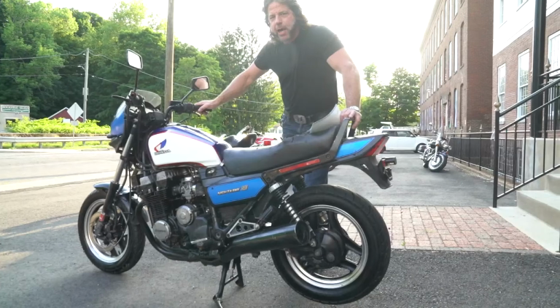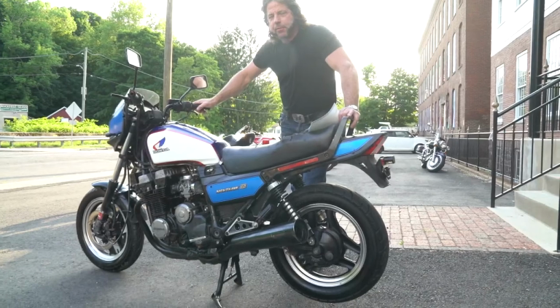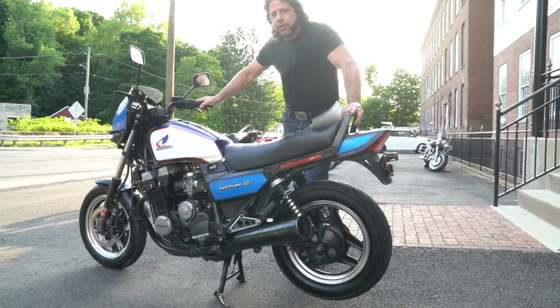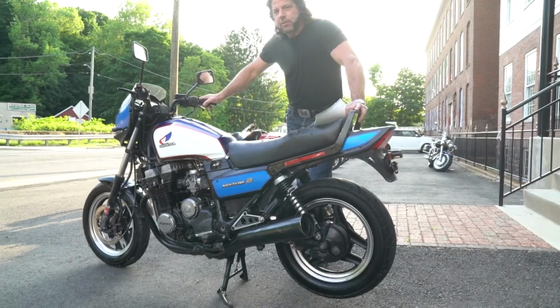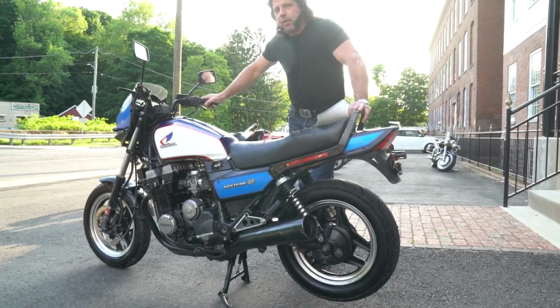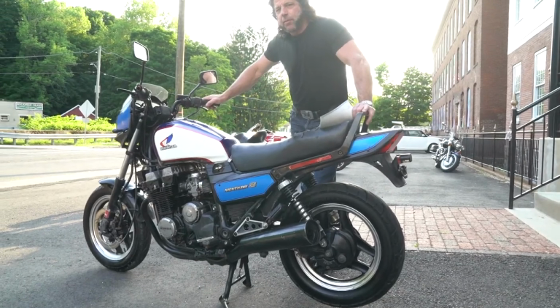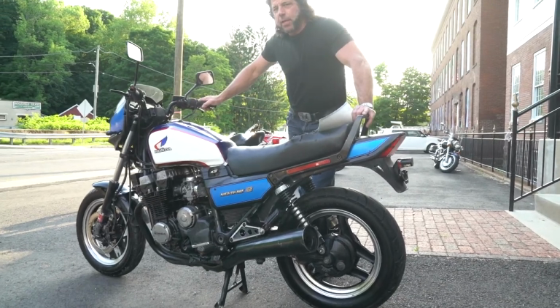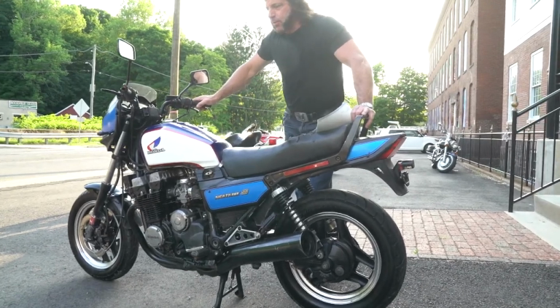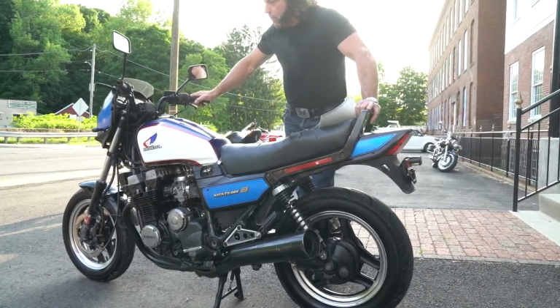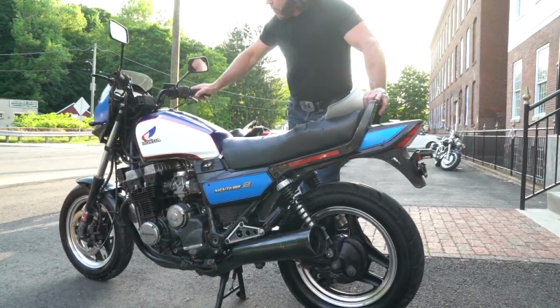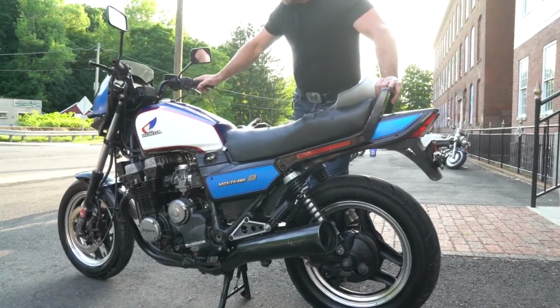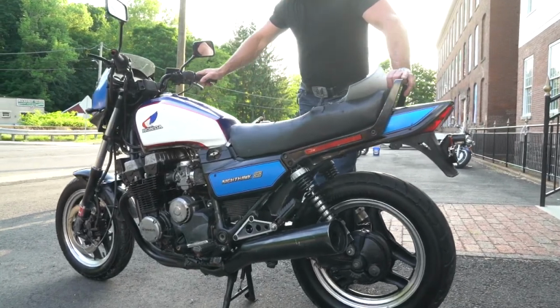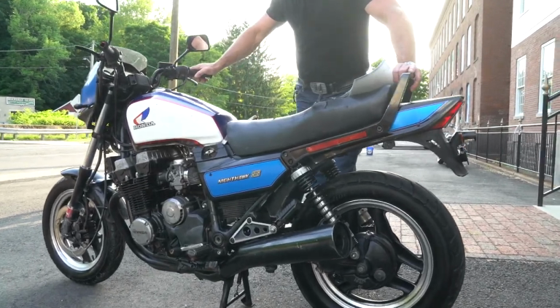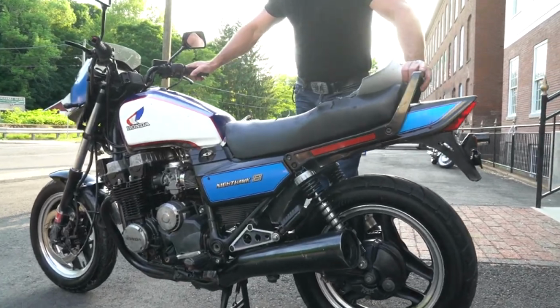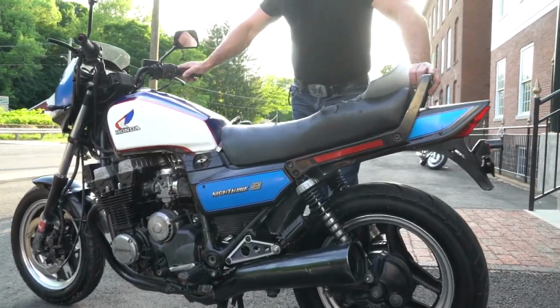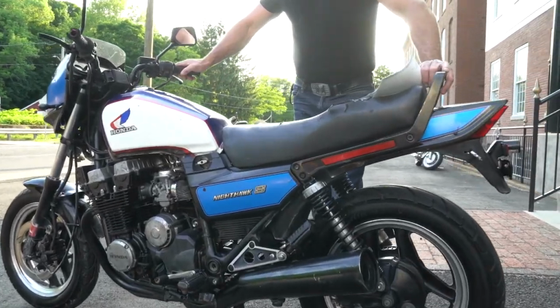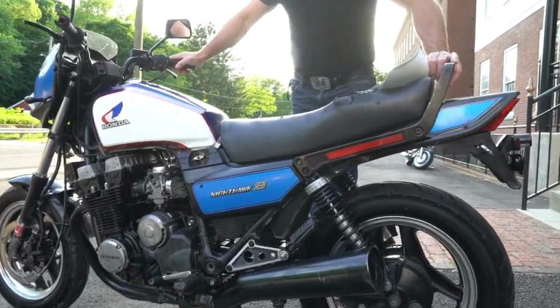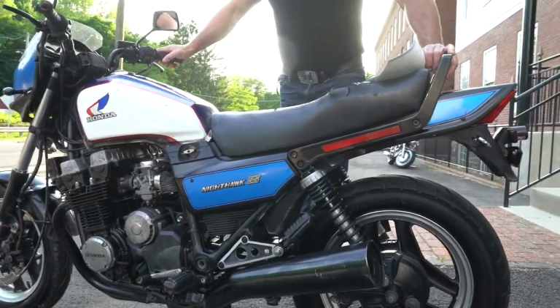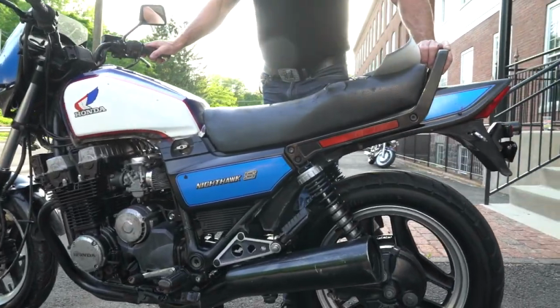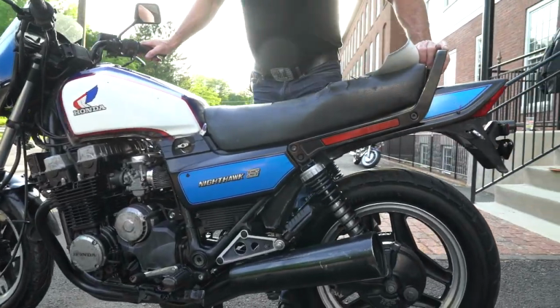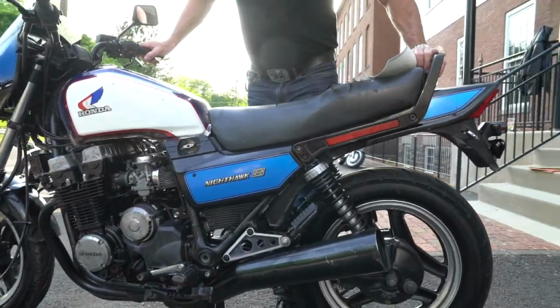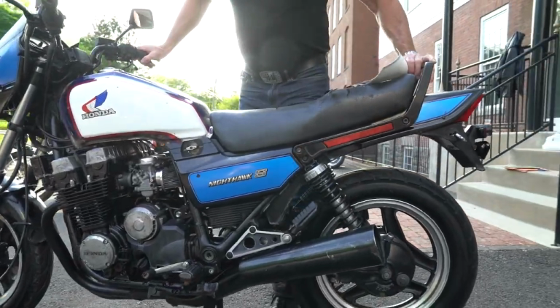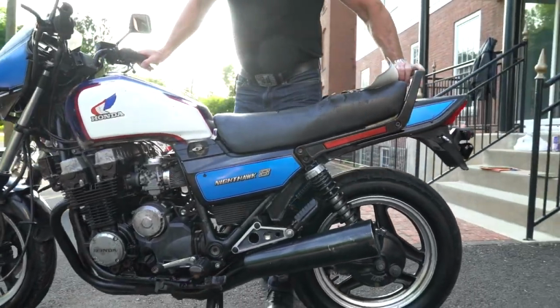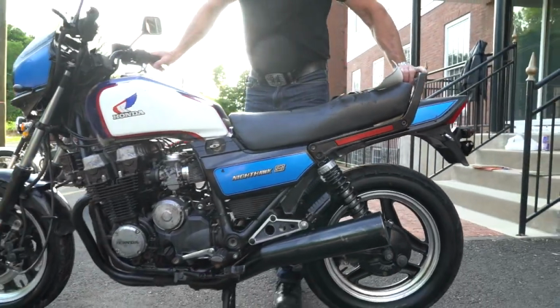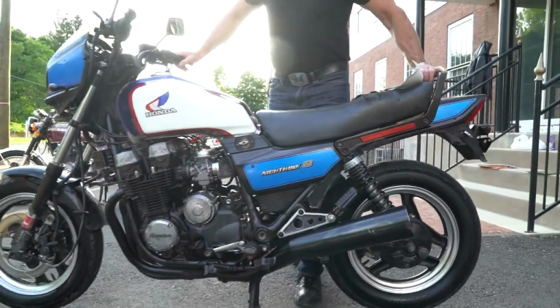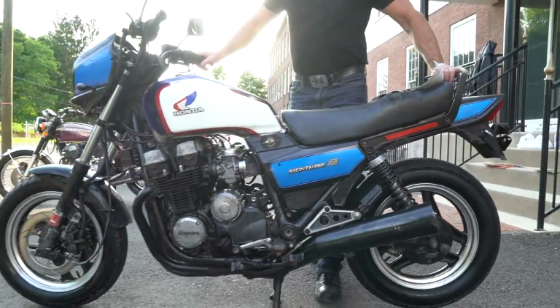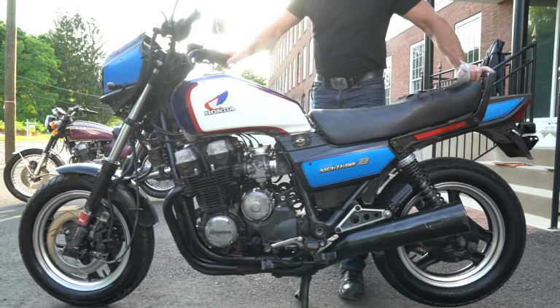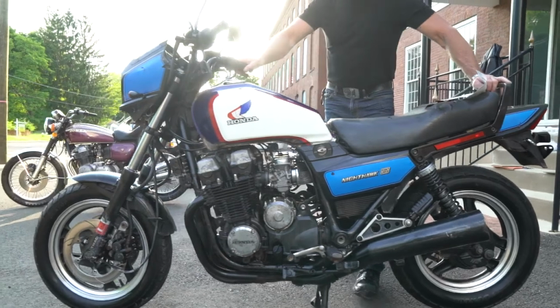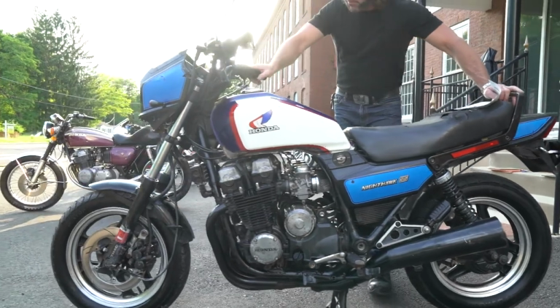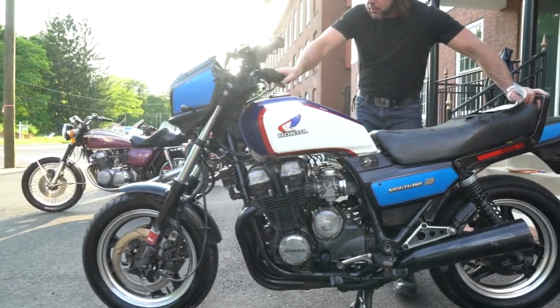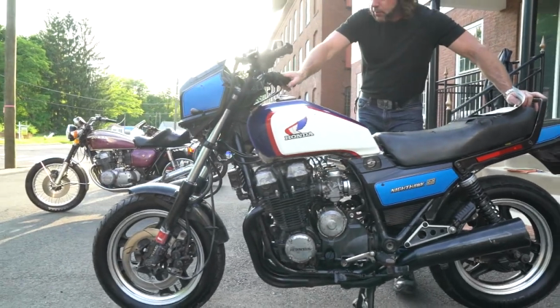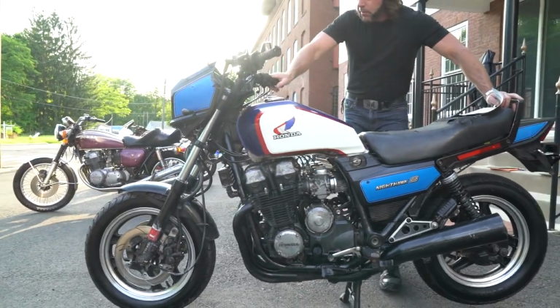Chaplin Cycles, and today we have a classic red, white, and blue Honda Nighthawk S — one of the more popular sport bikes of its era.